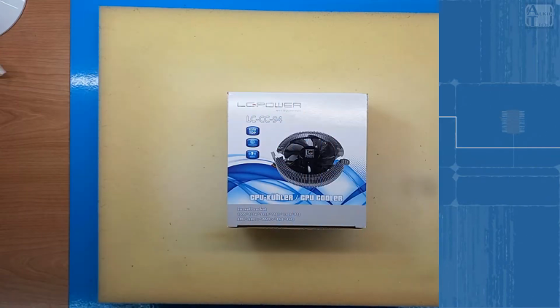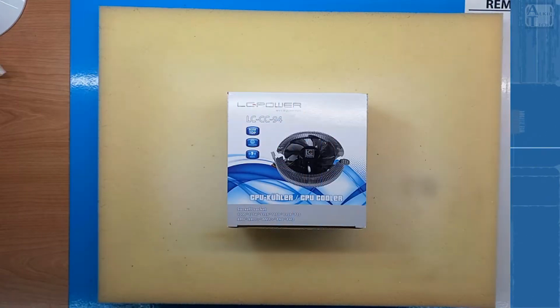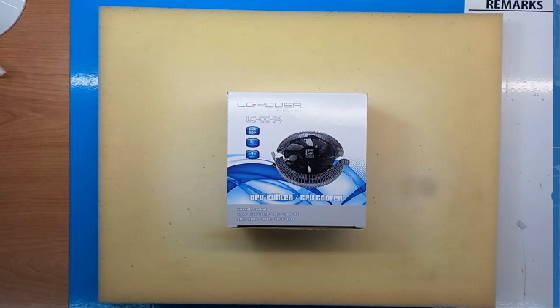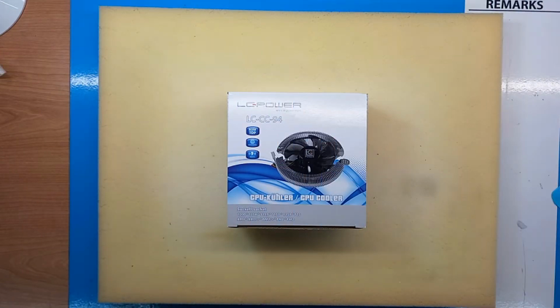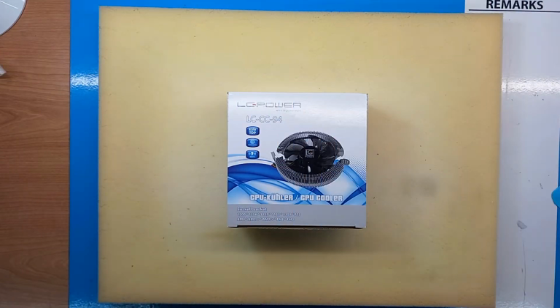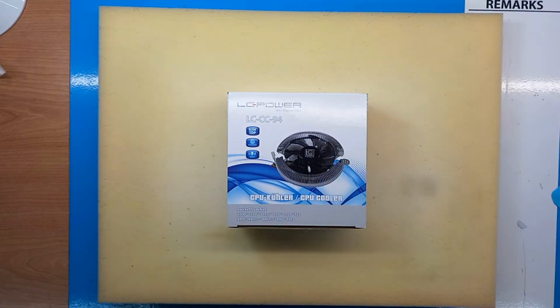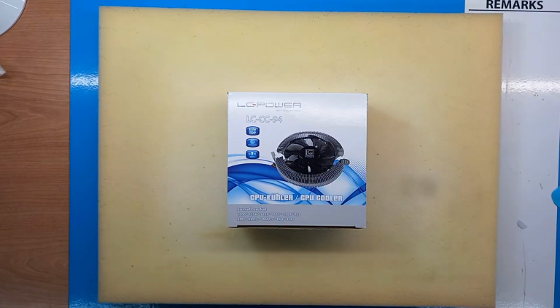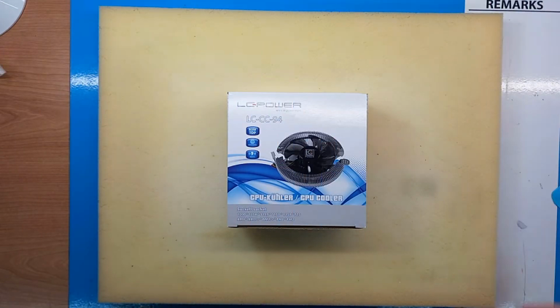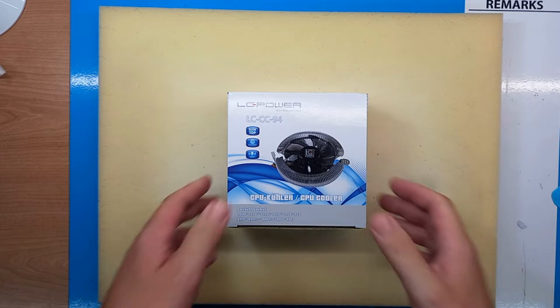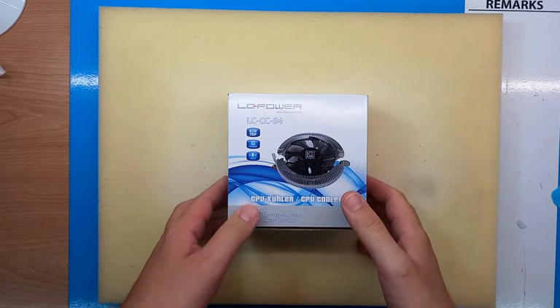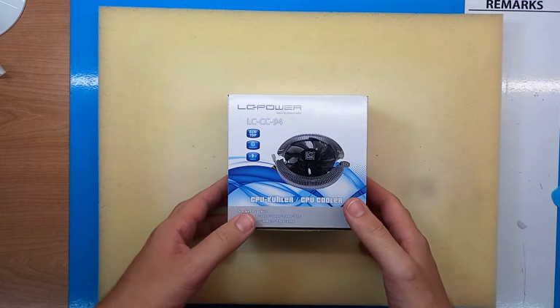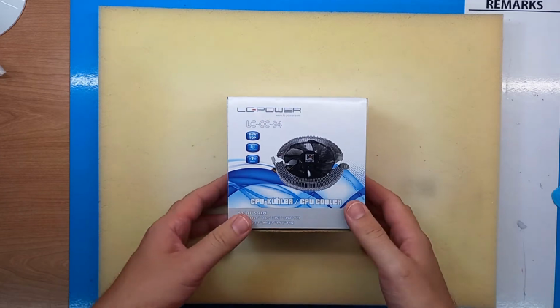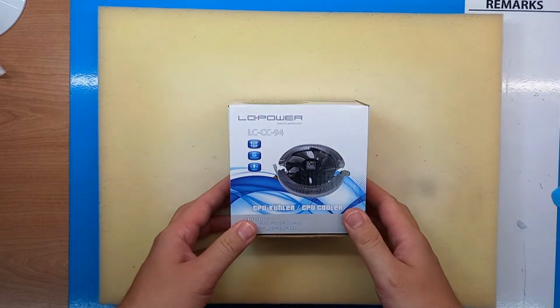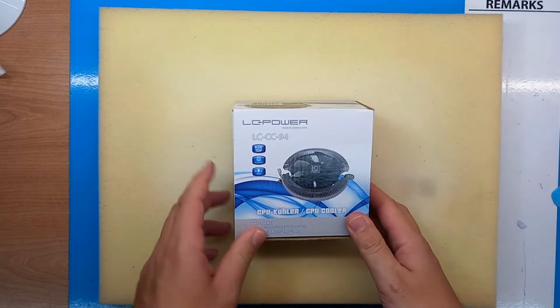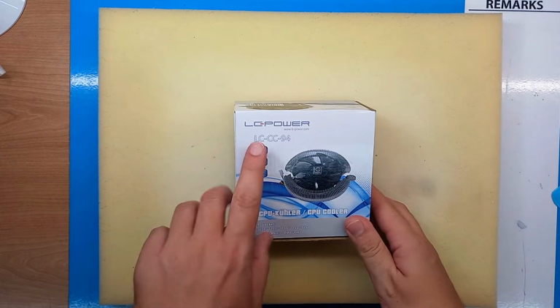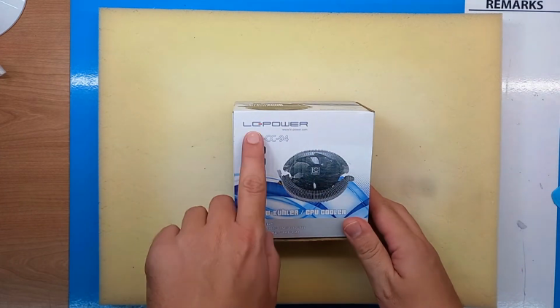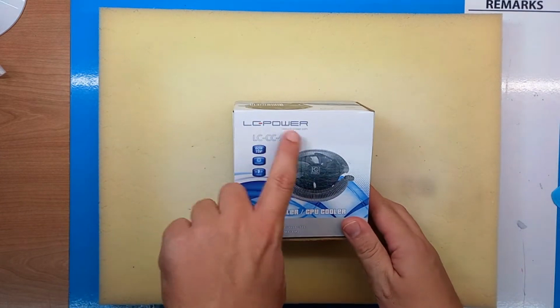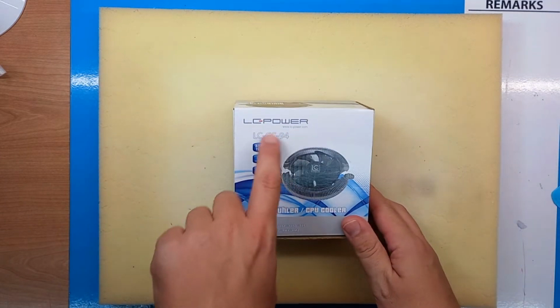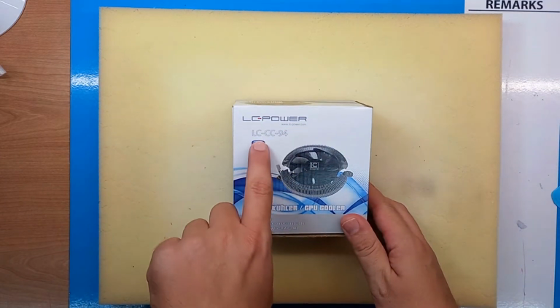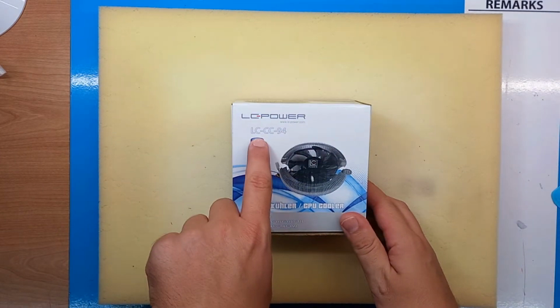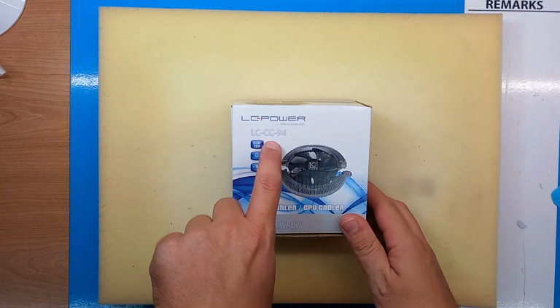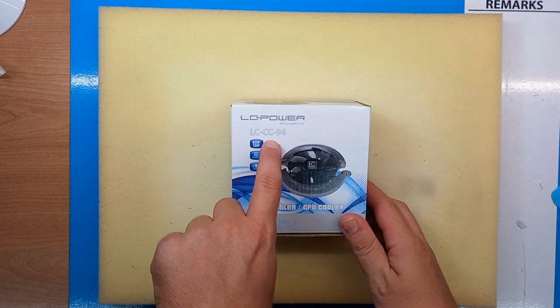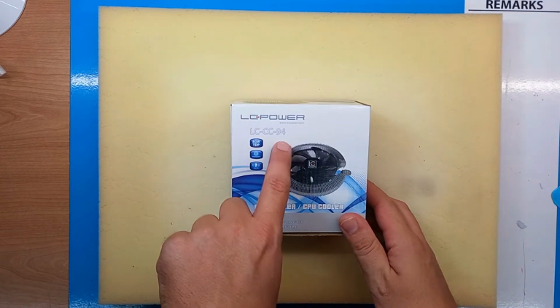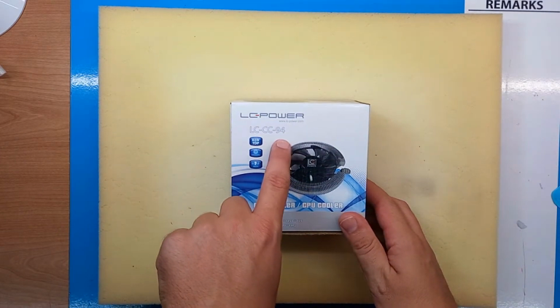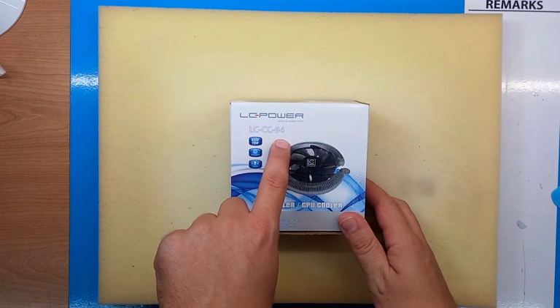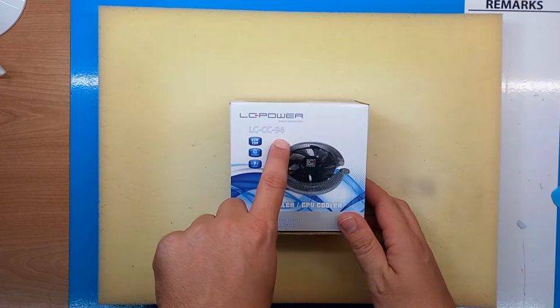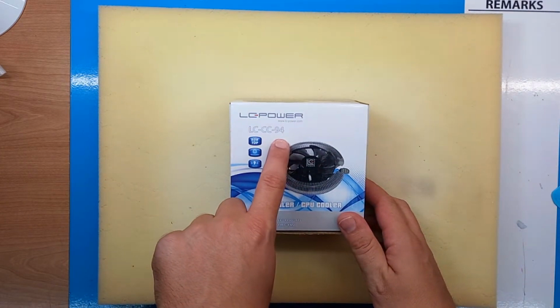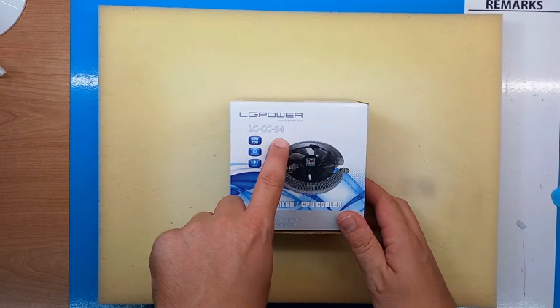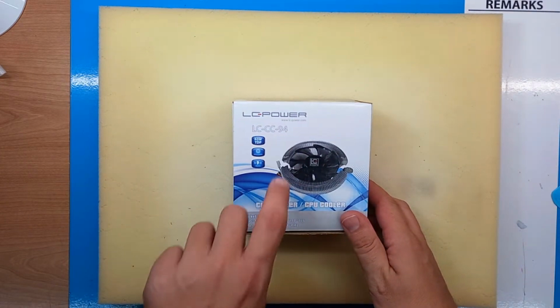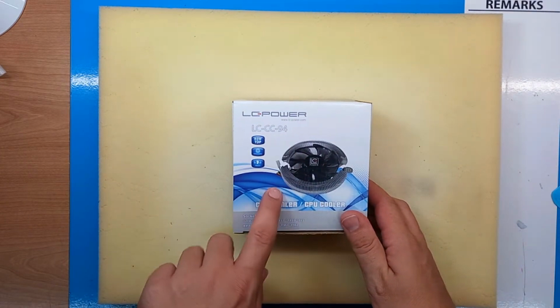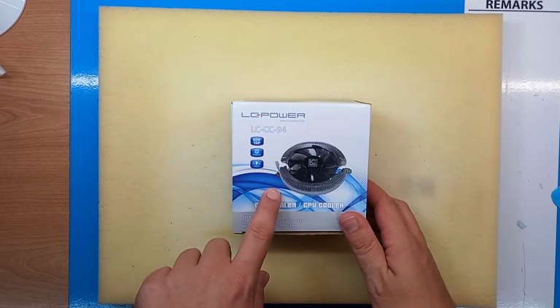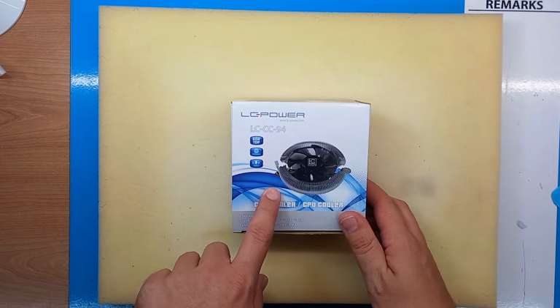Hello and welcome. Today we are going to unbox the LC Power LC CC94 CPU cooler.